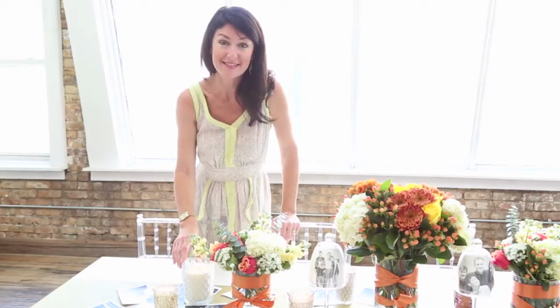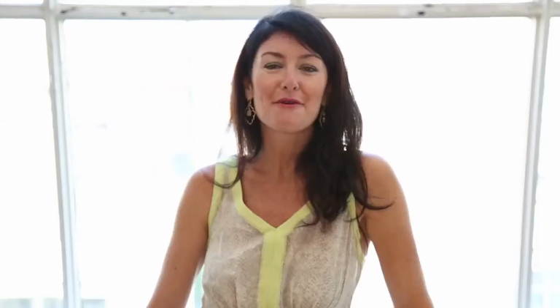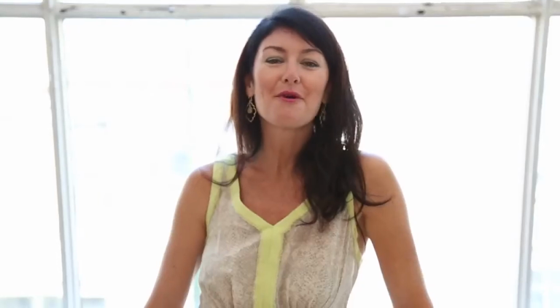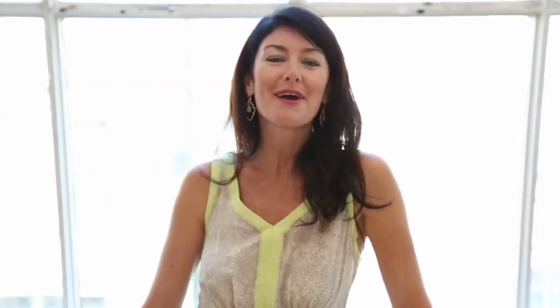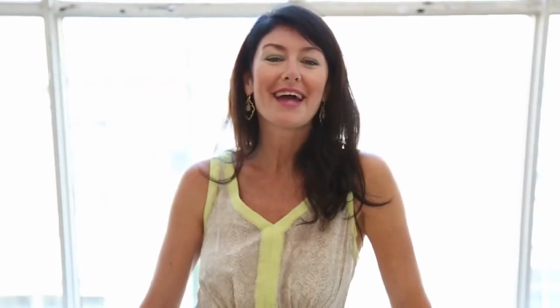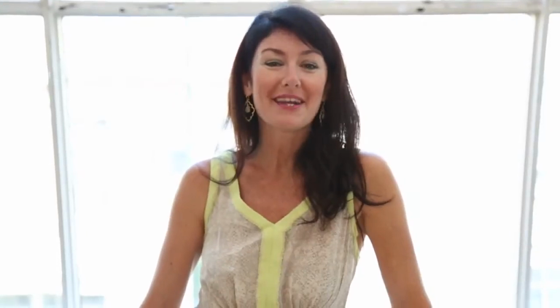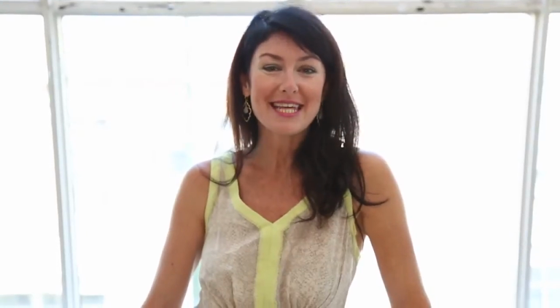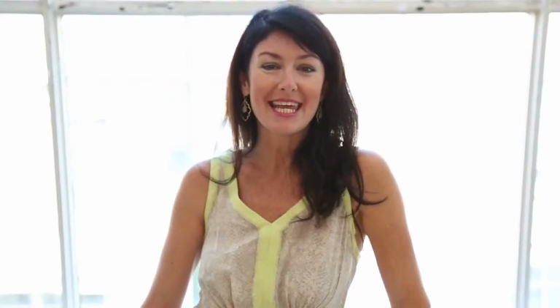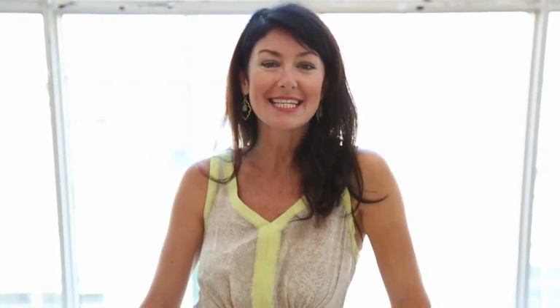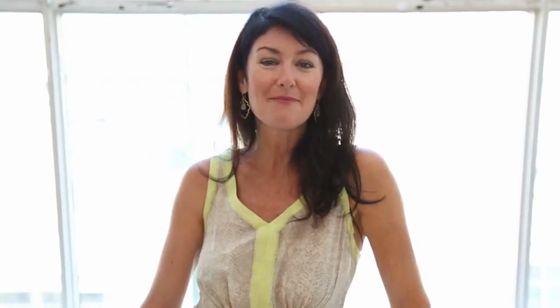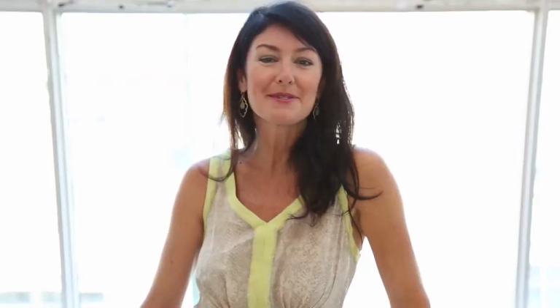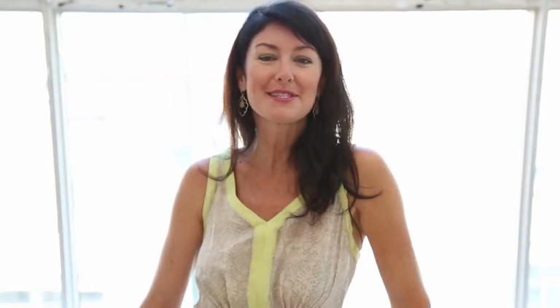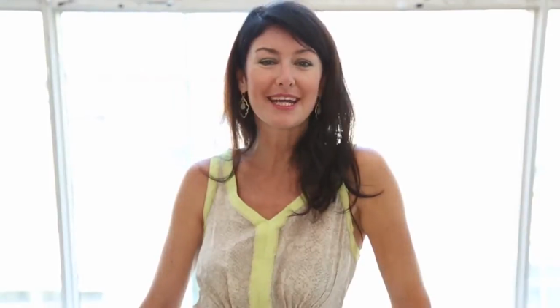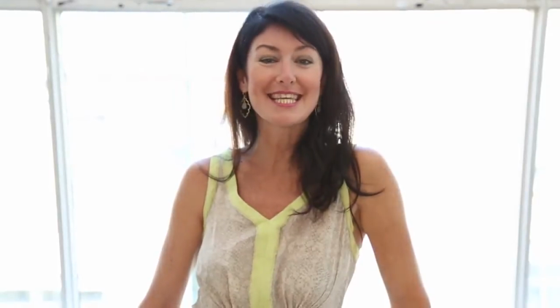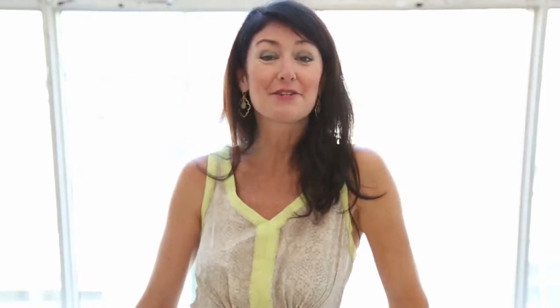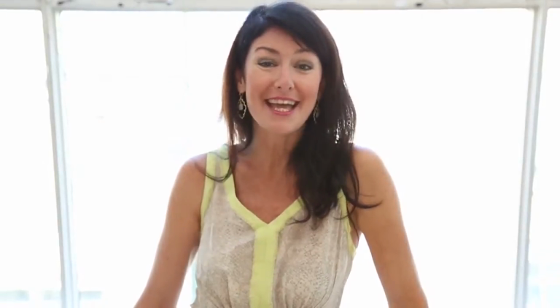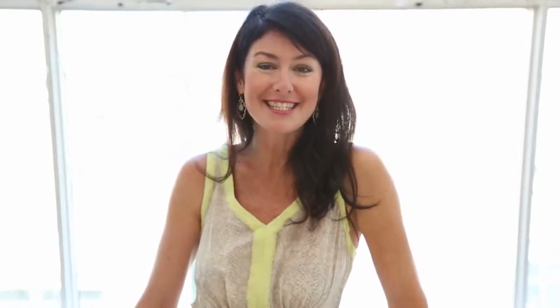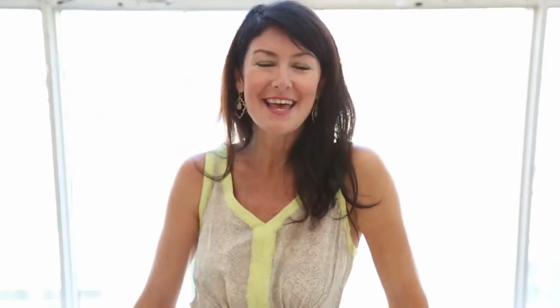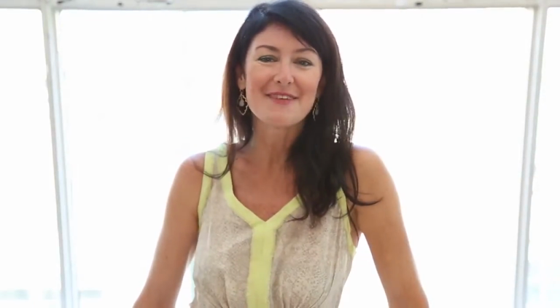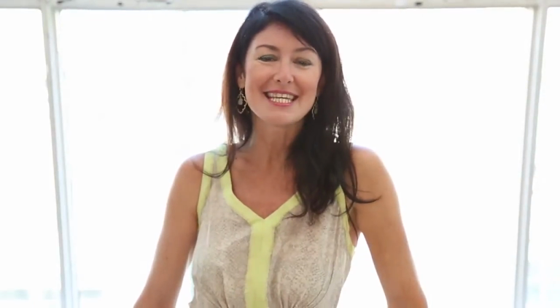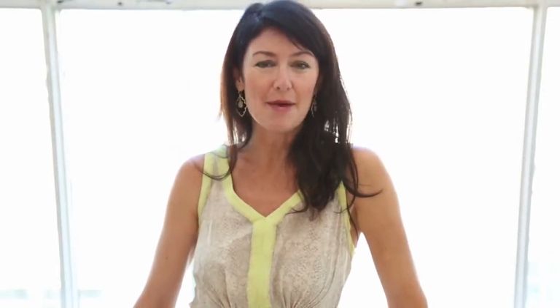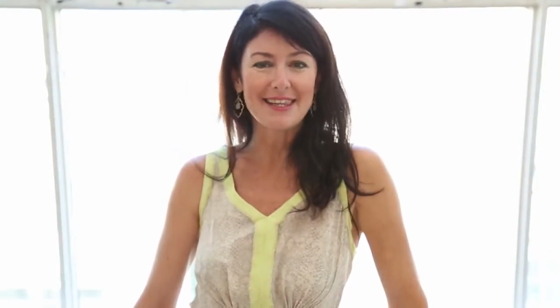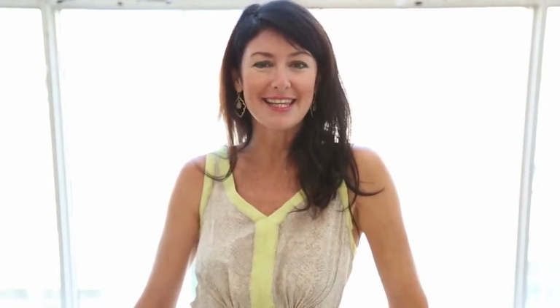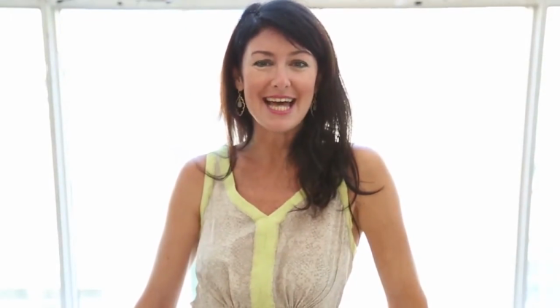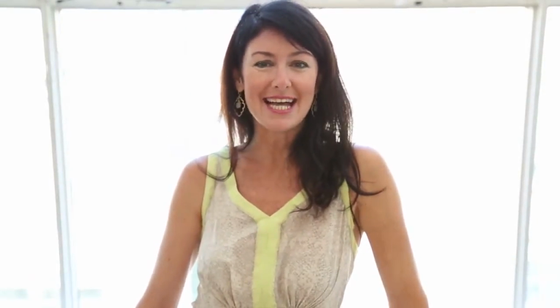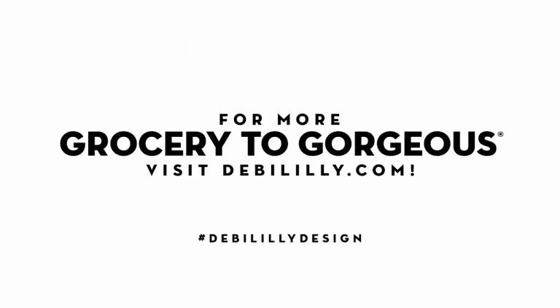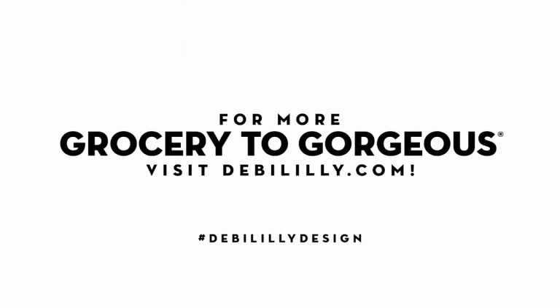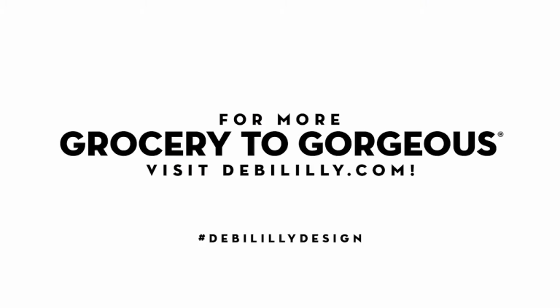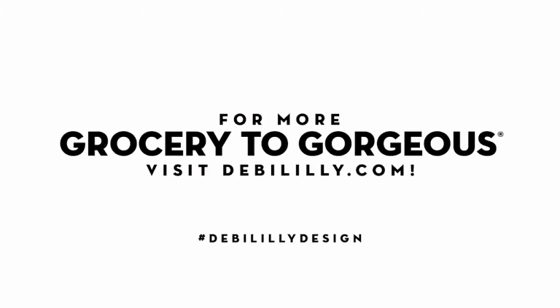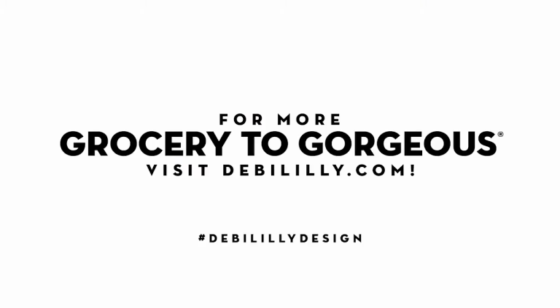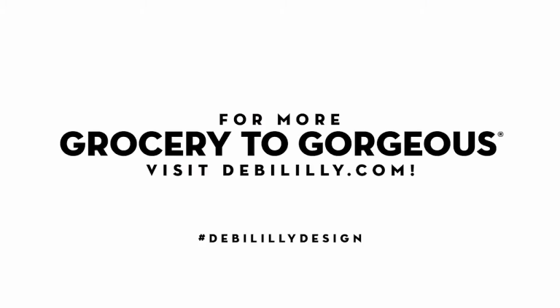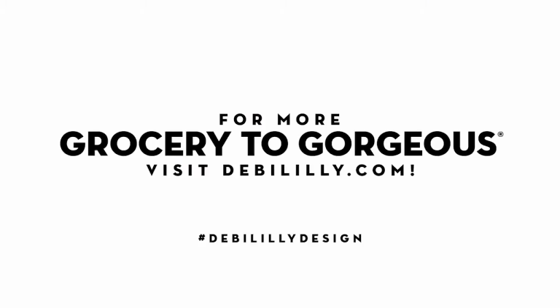For more entertaining tips, tricks, and trends, visit DebbieLily.com. We'll see you next time.